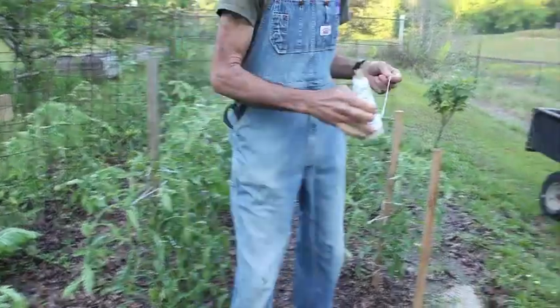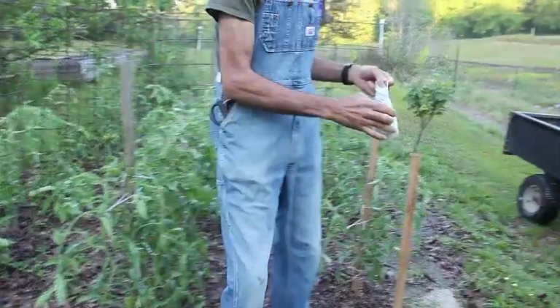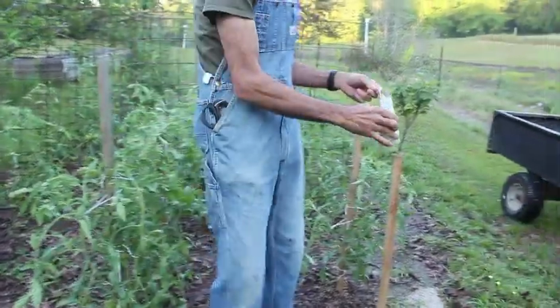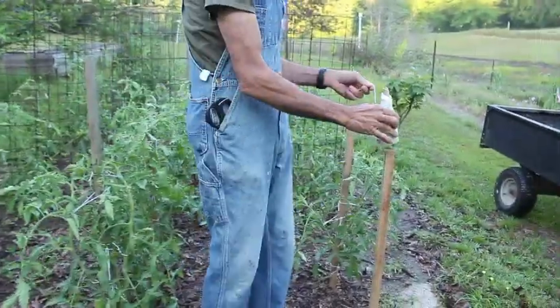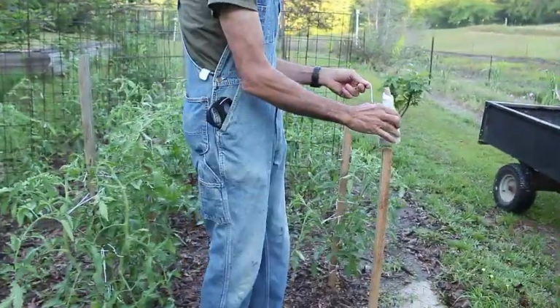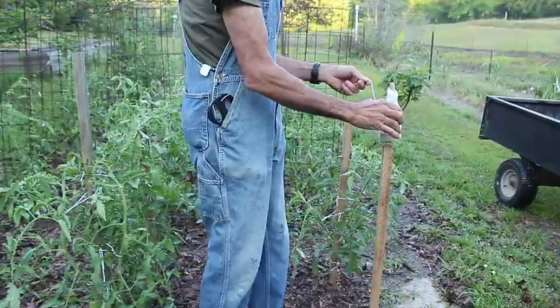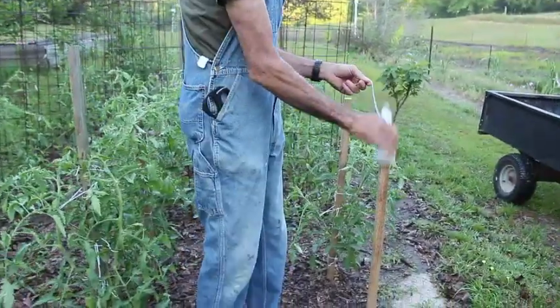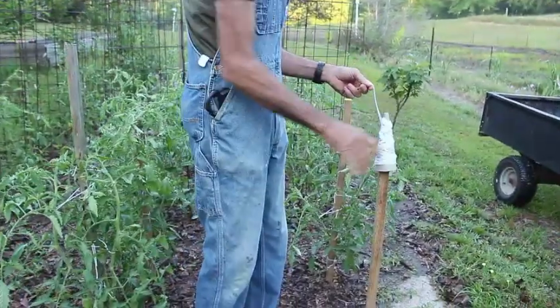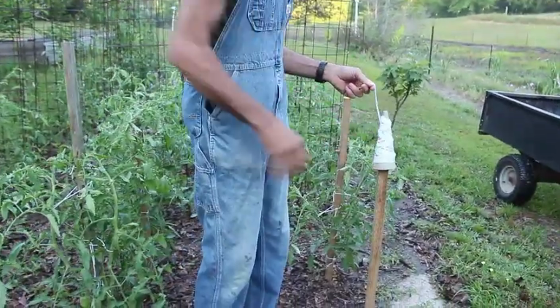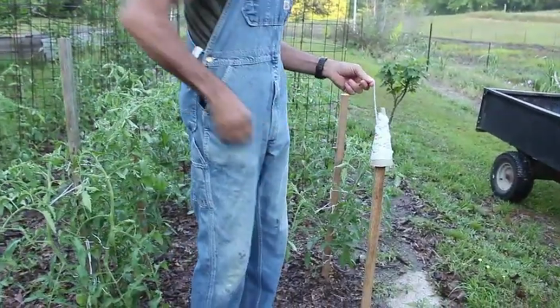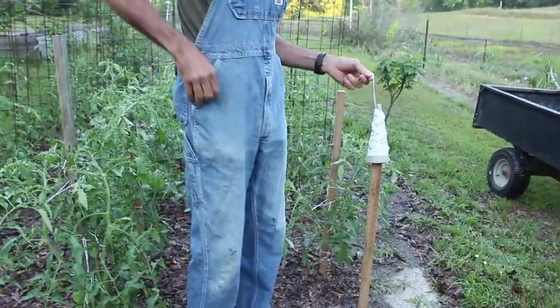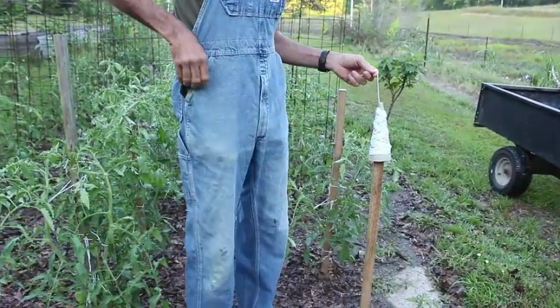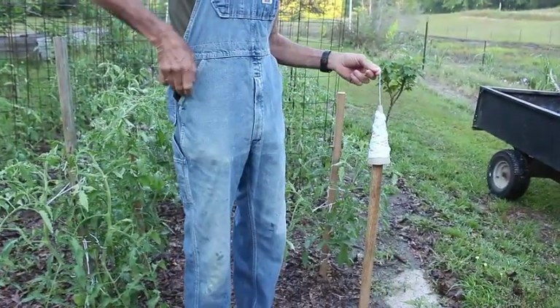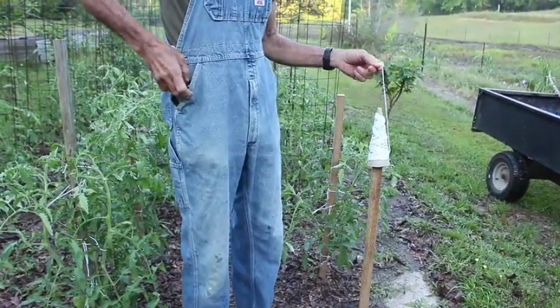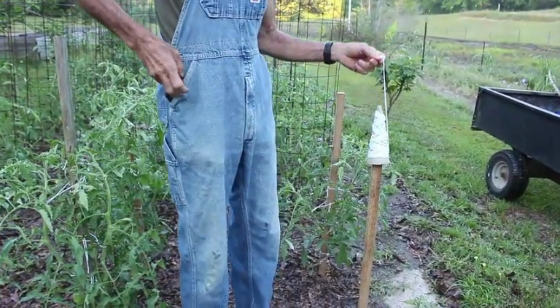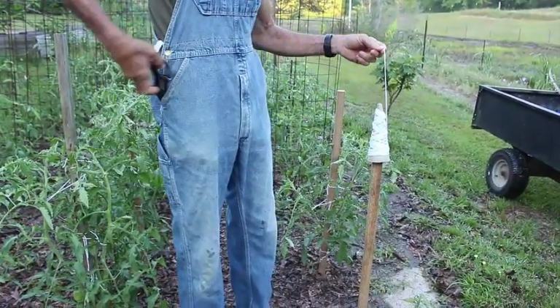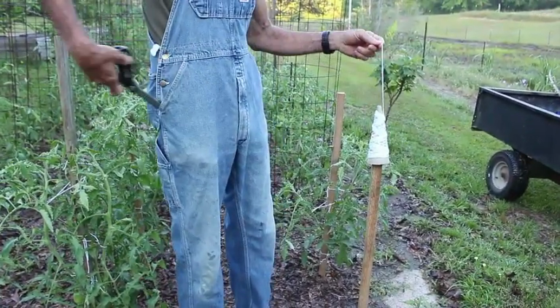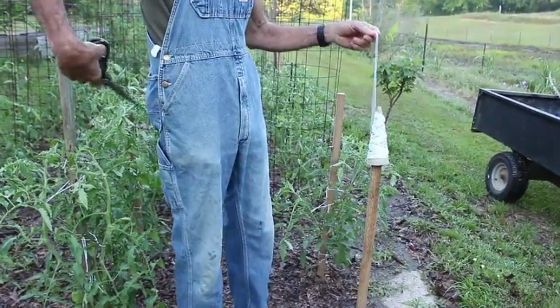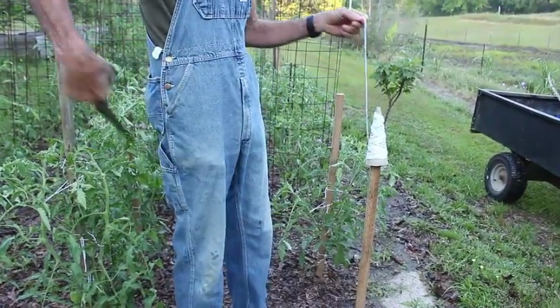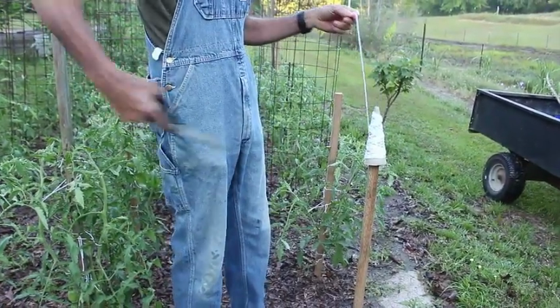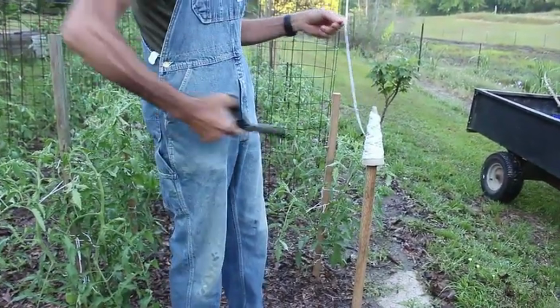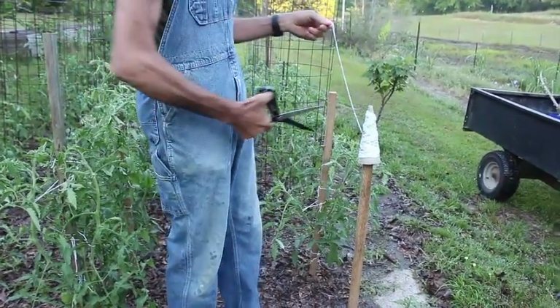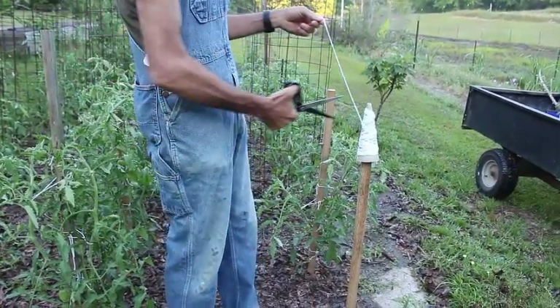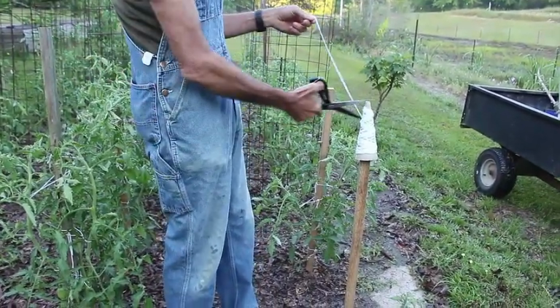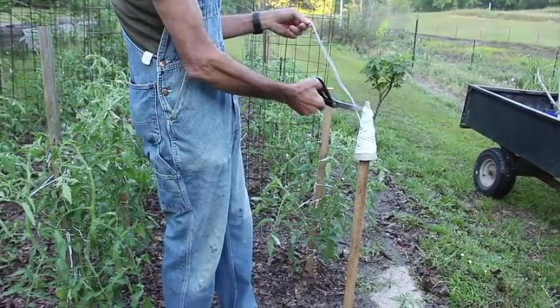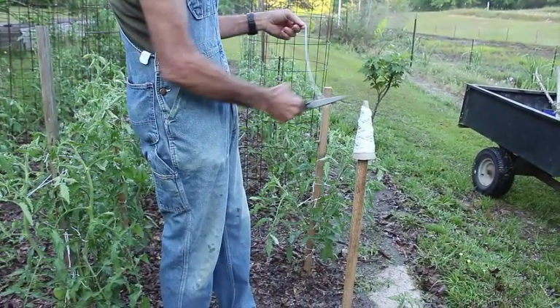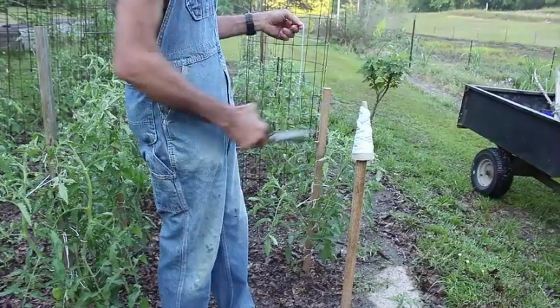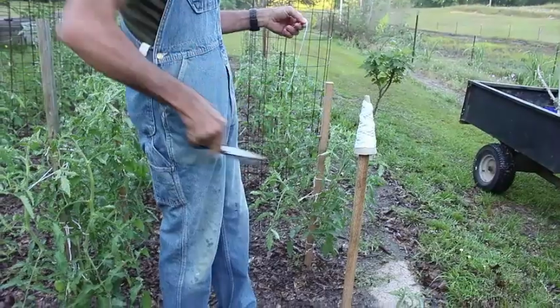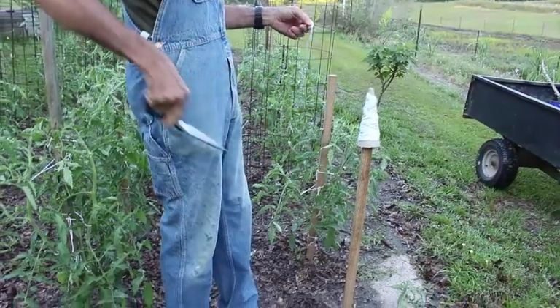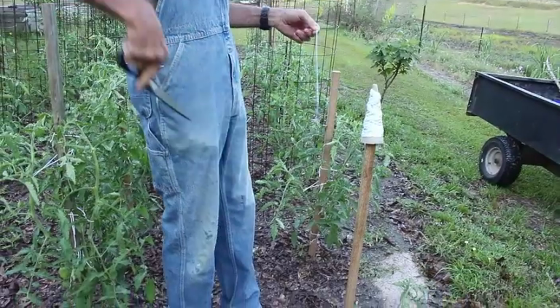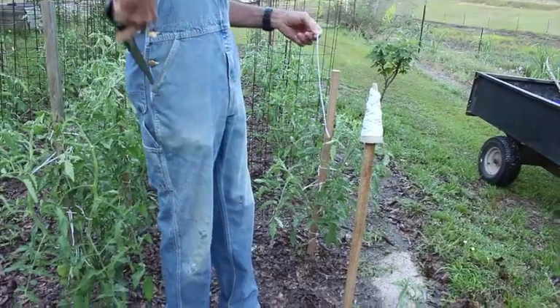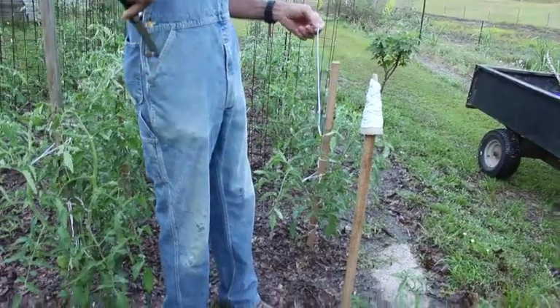It makes it so easy because they just sit on top of a post like that. You can pull this out and cut it right off.